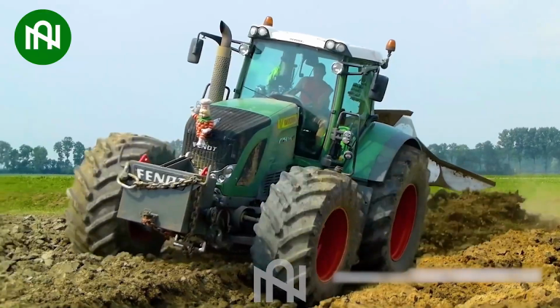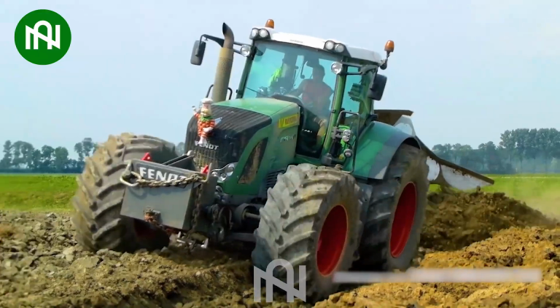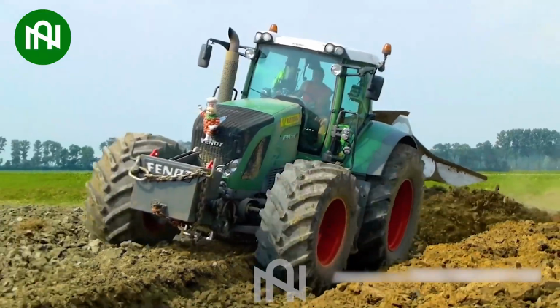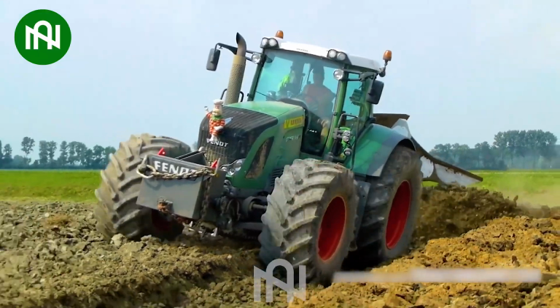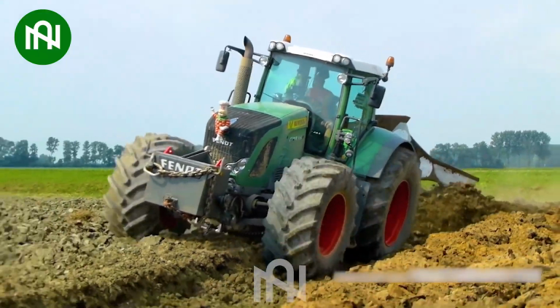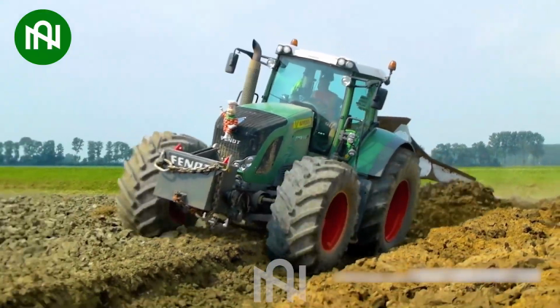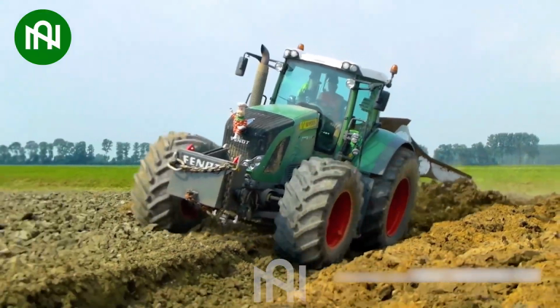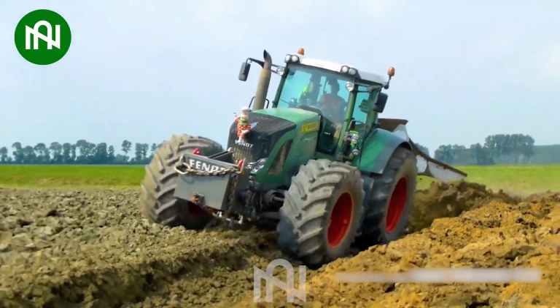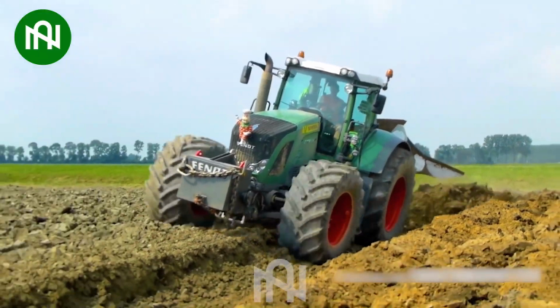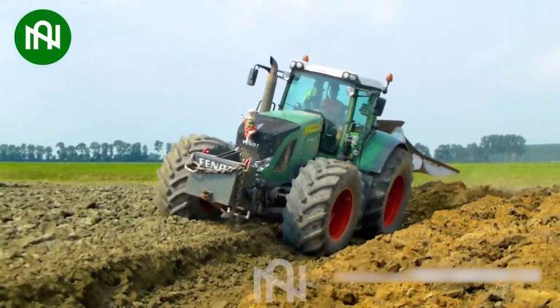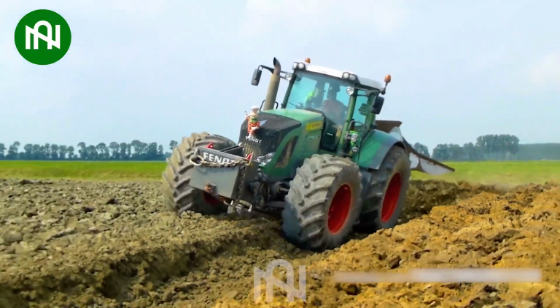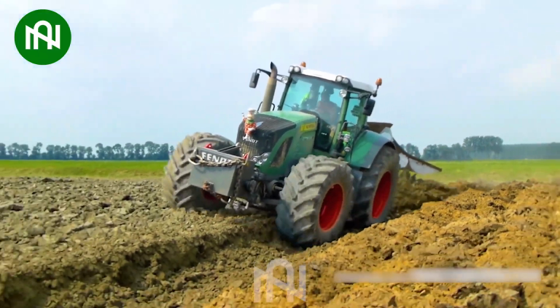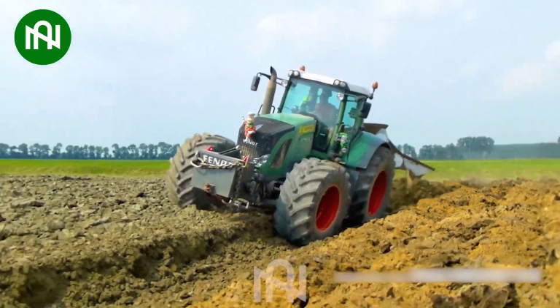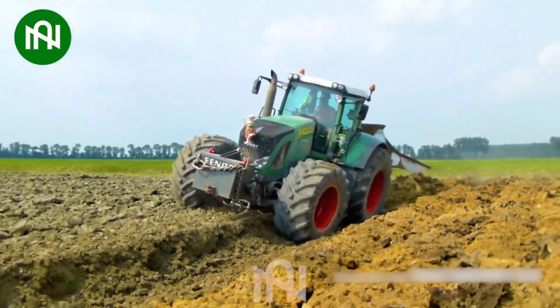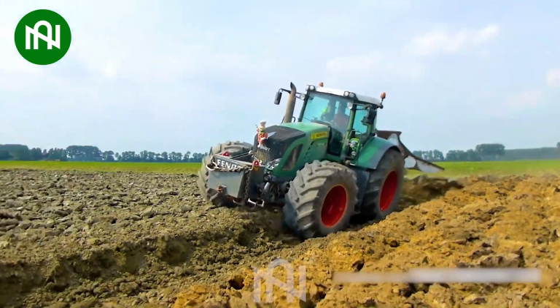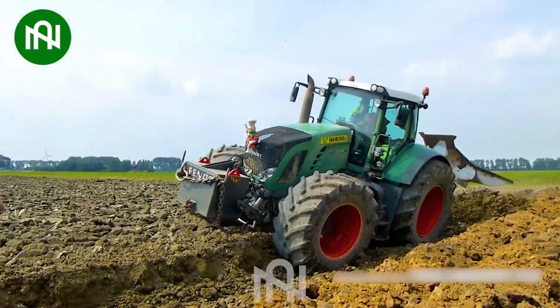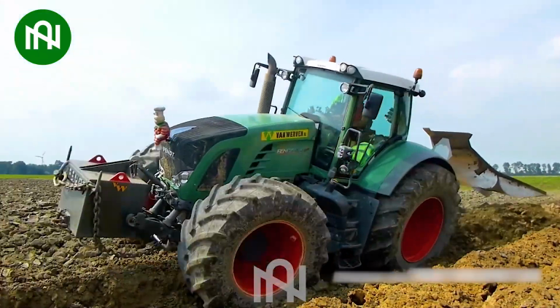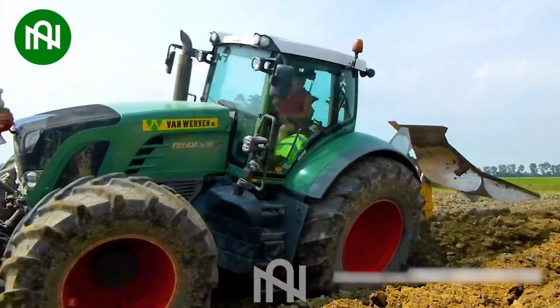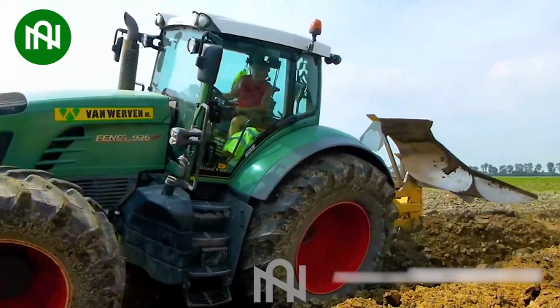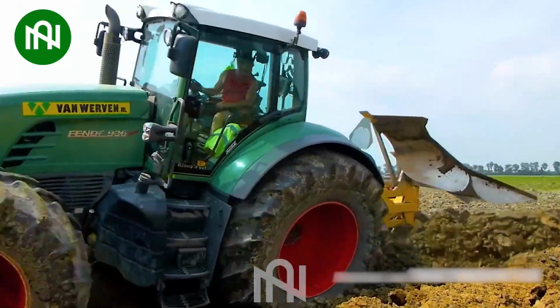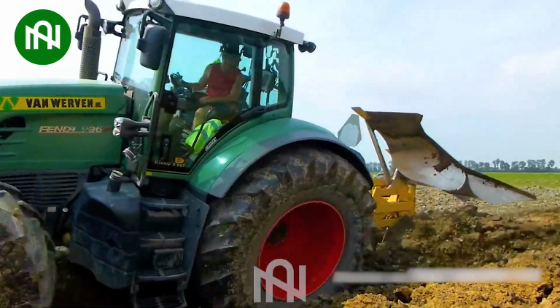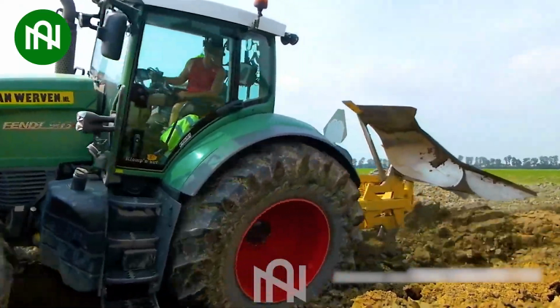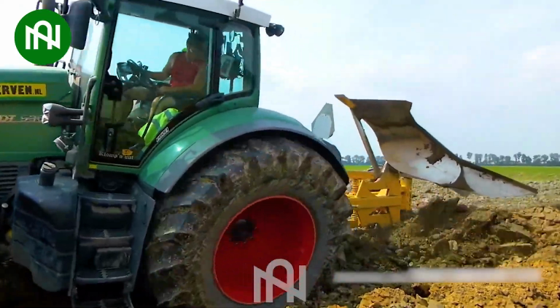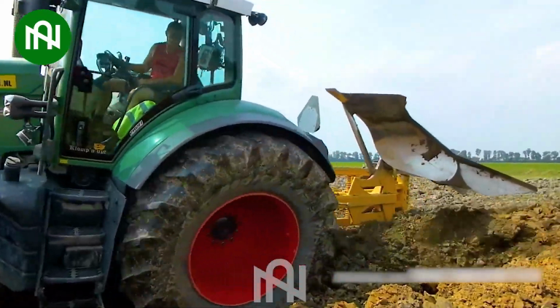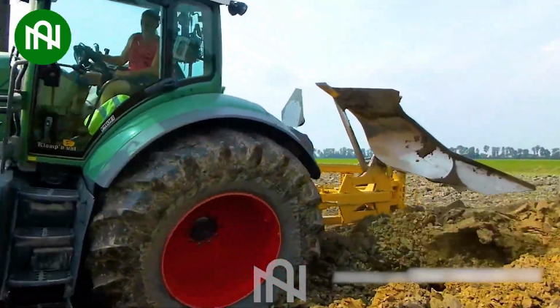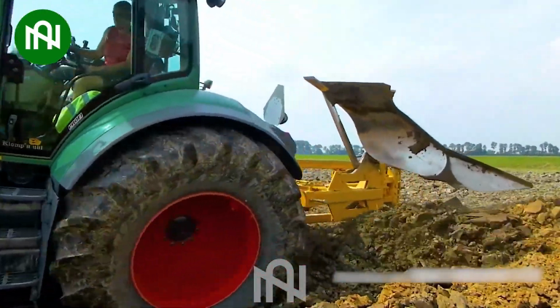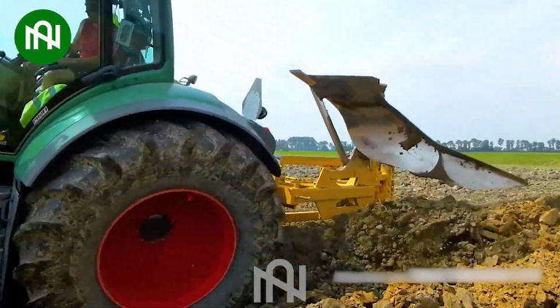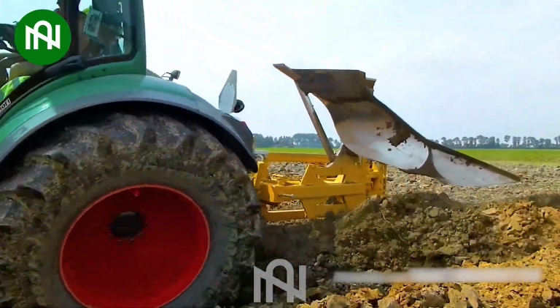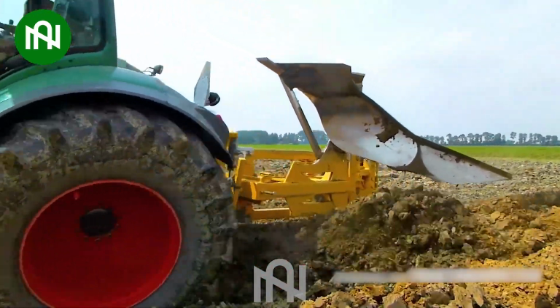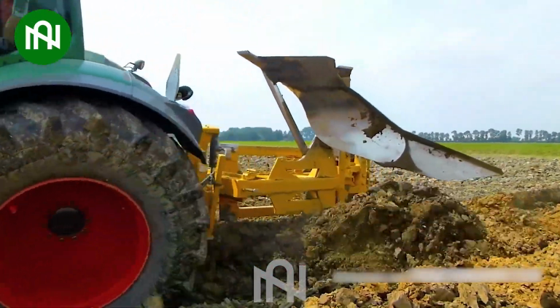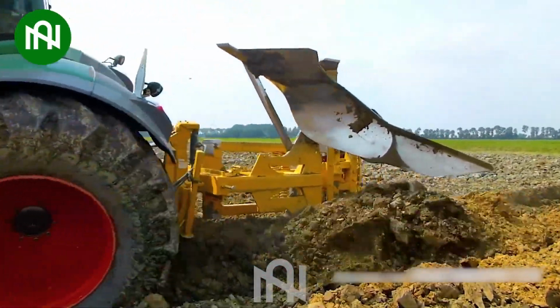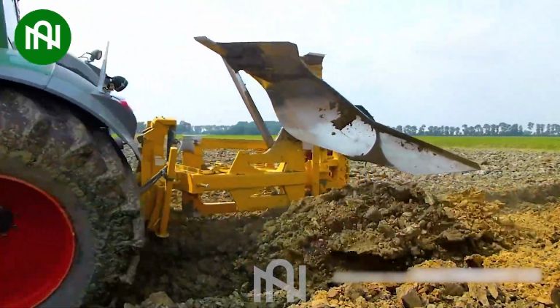This plough with its large blade can dig deep into the earth, preparing it for planting.